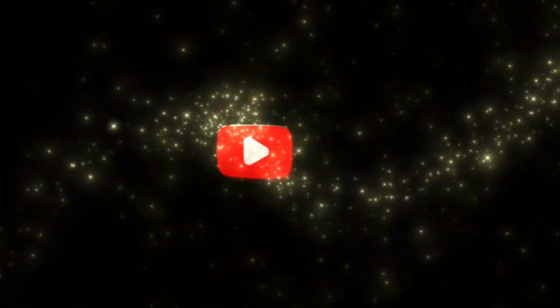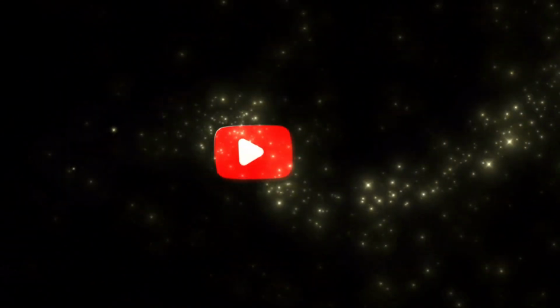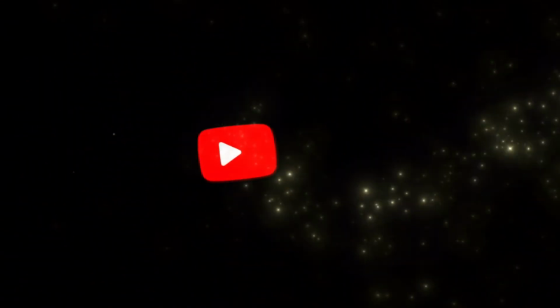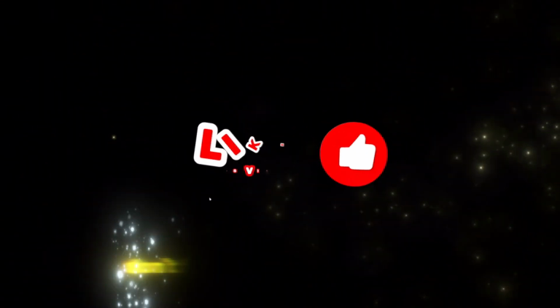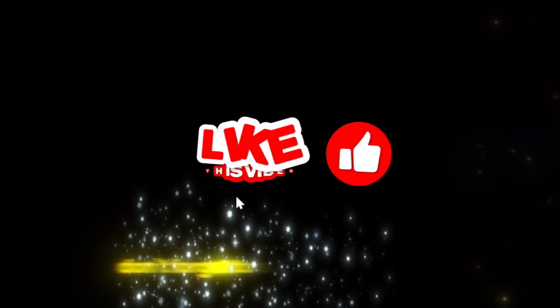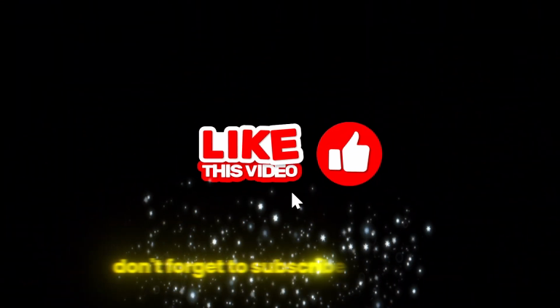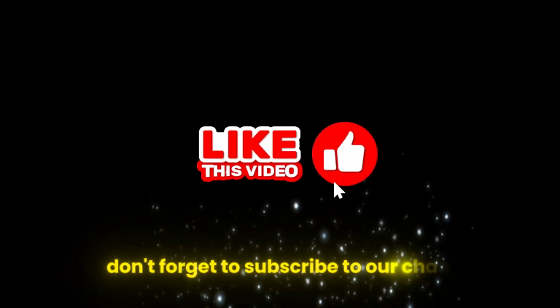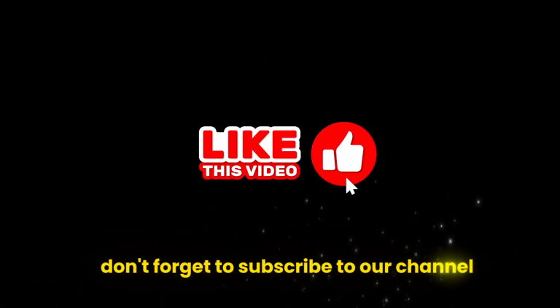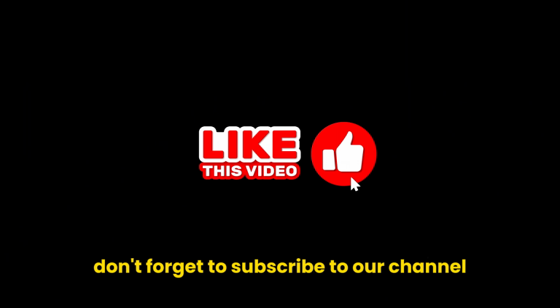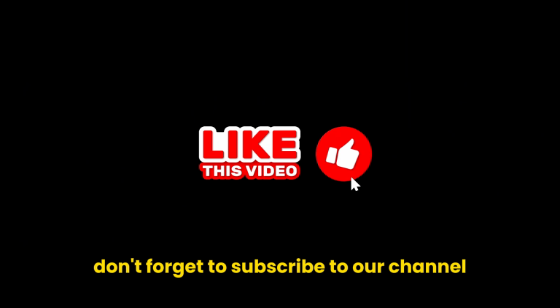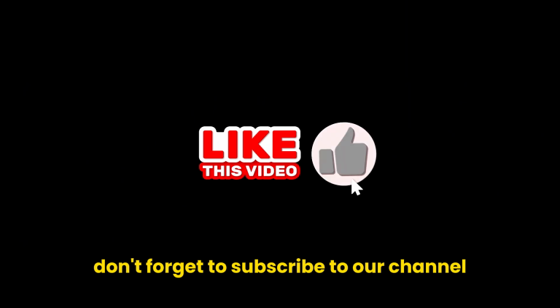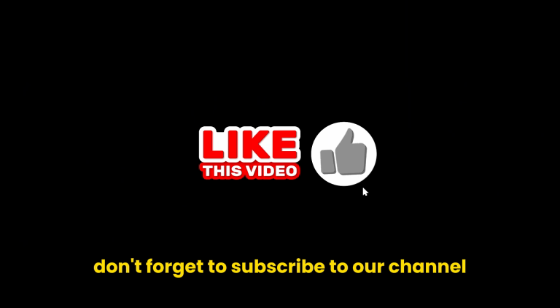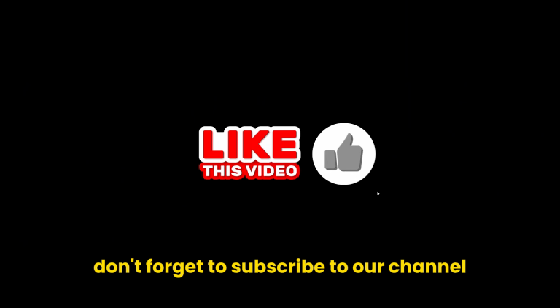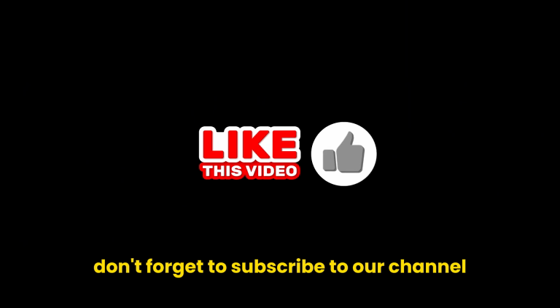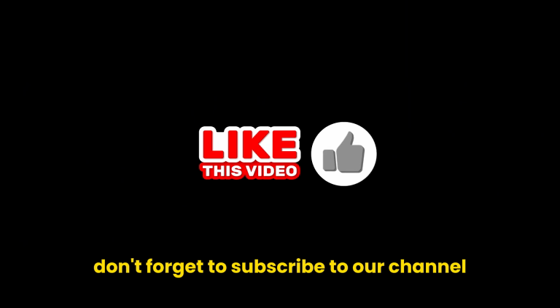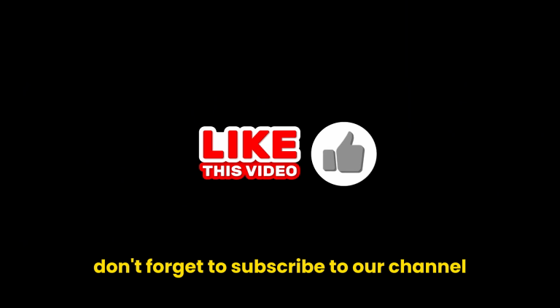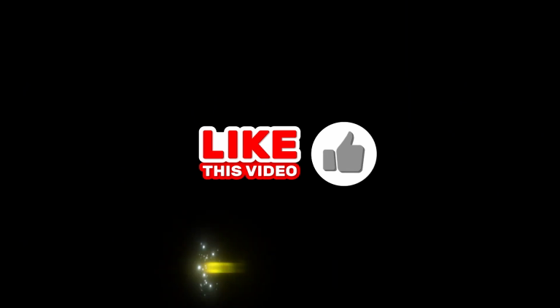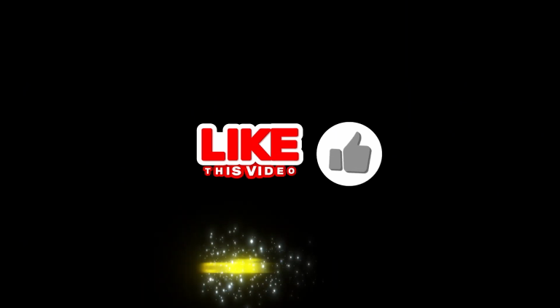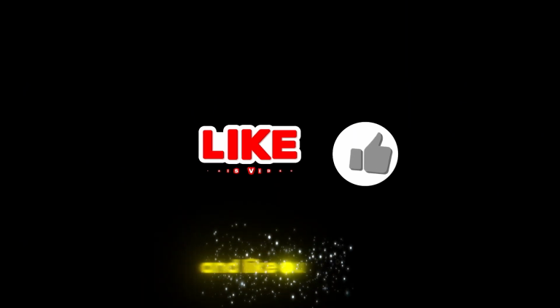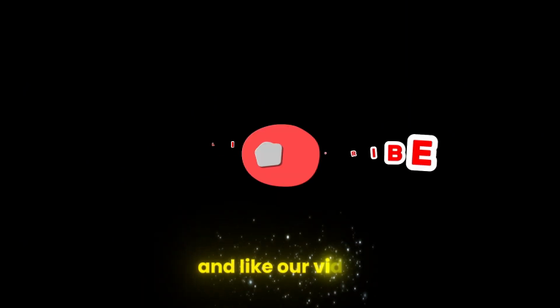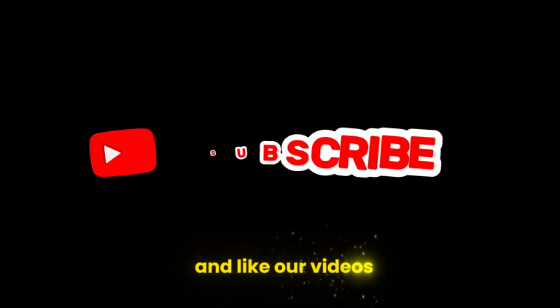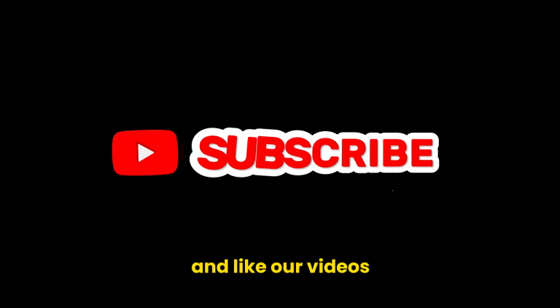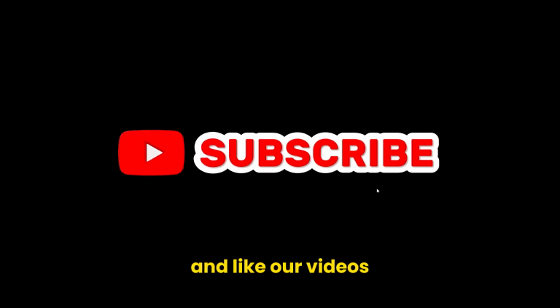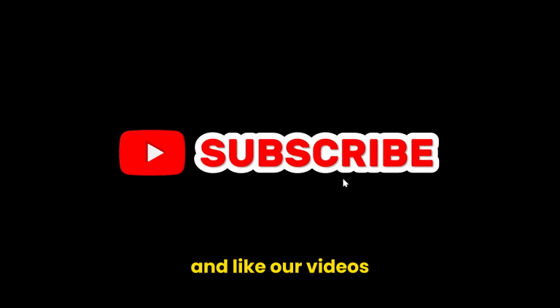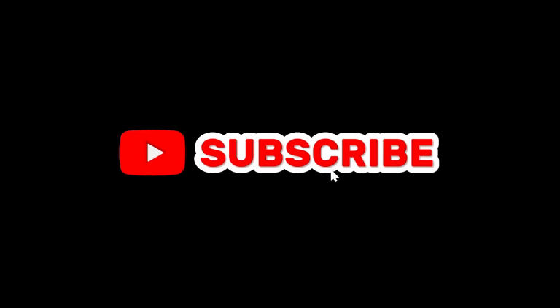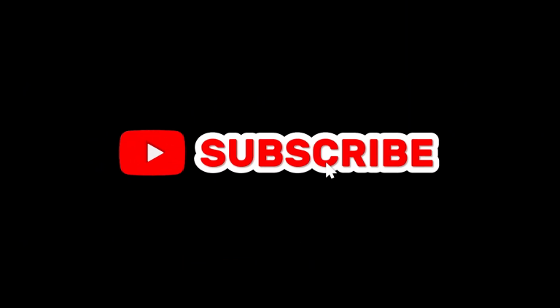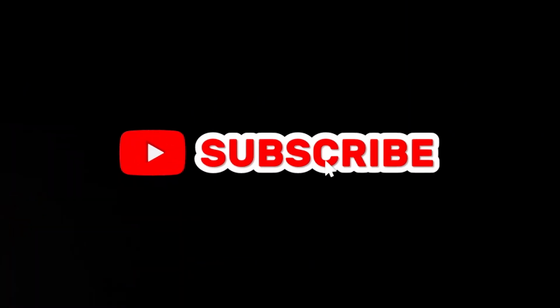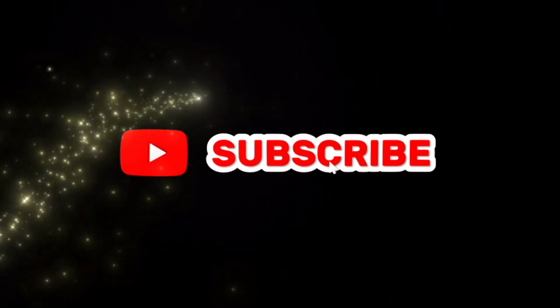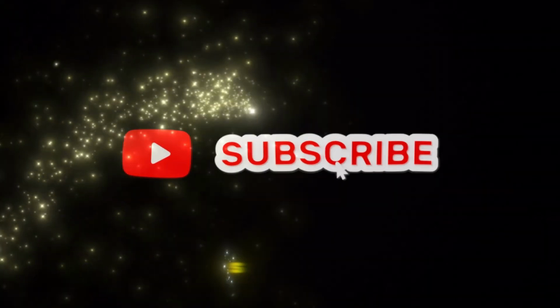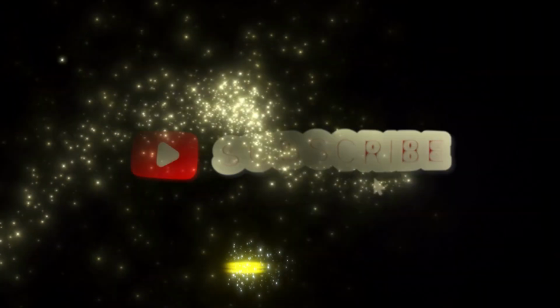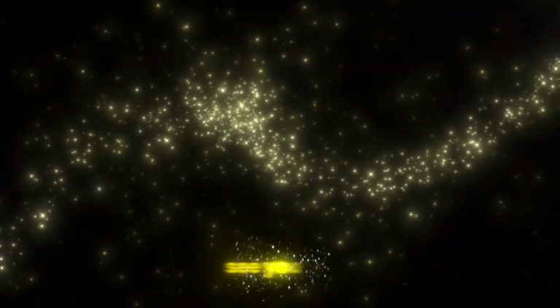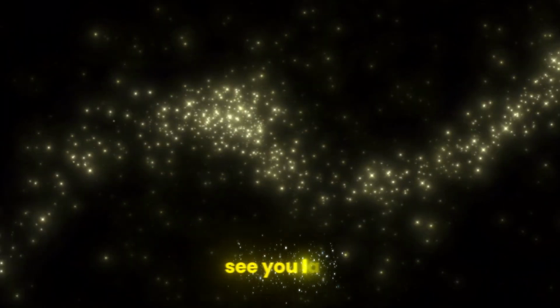Don't forget to subscribe to our channel and like our videos. See you later!